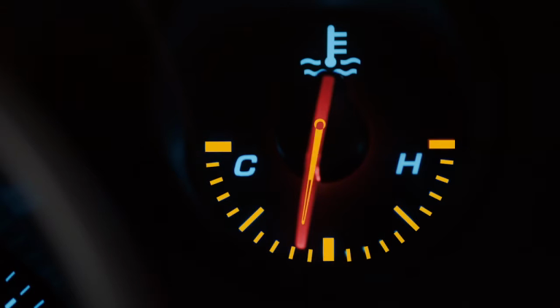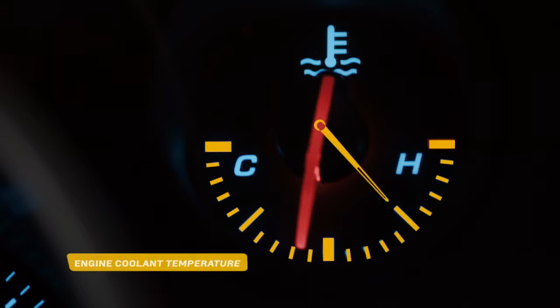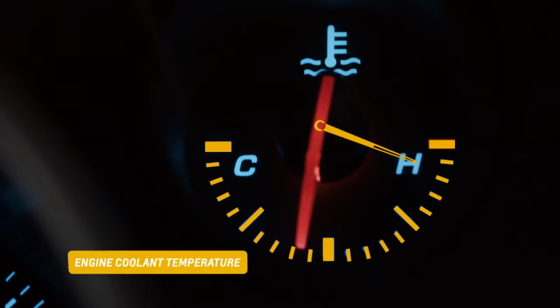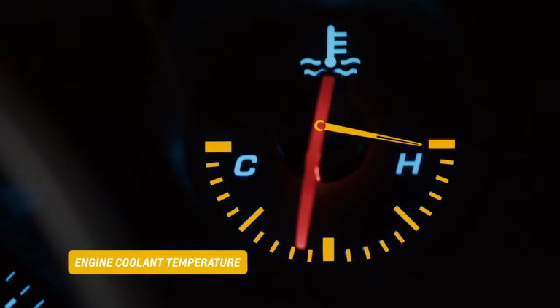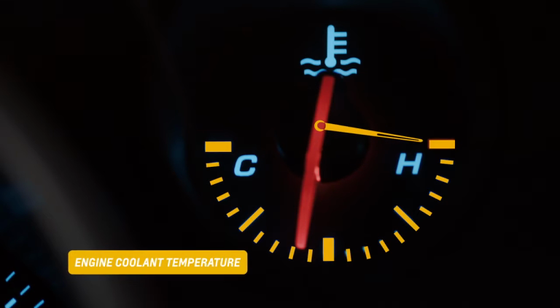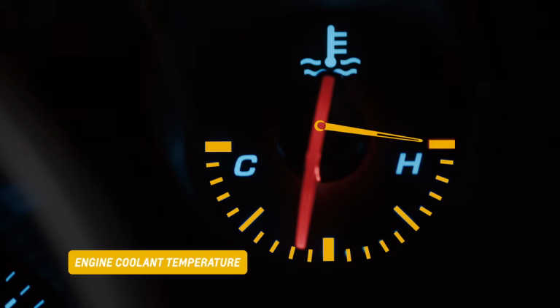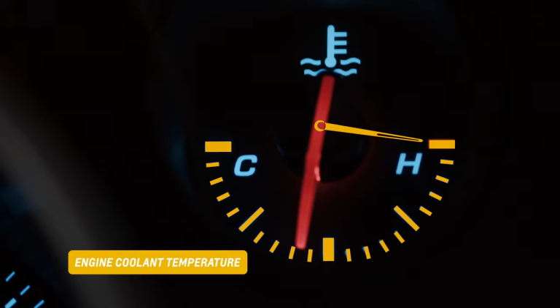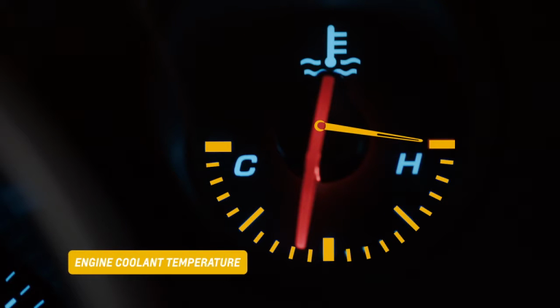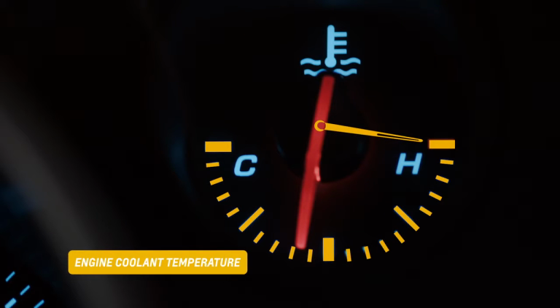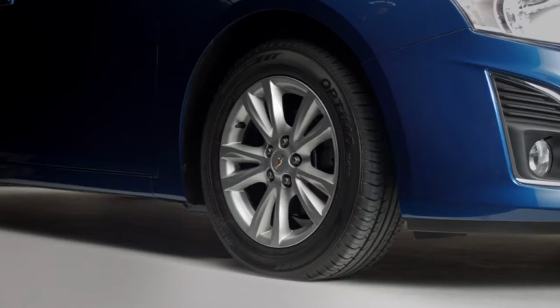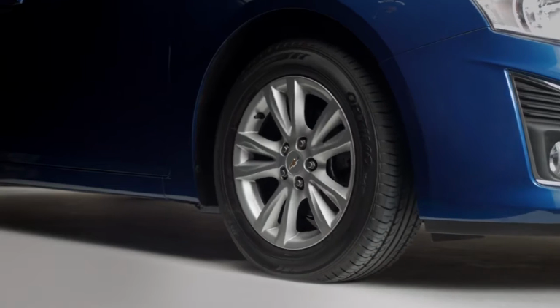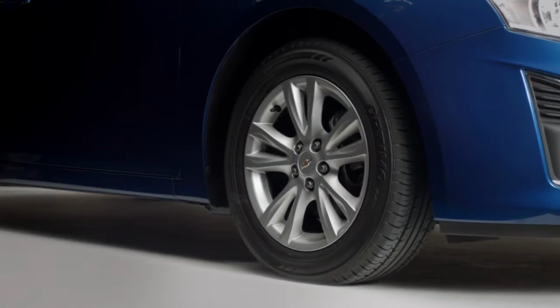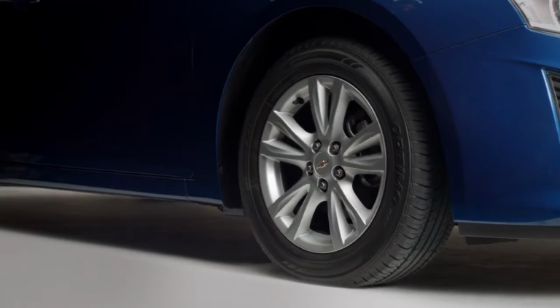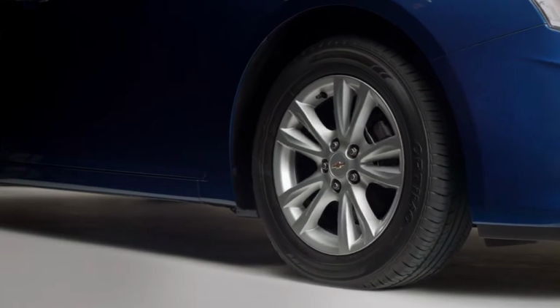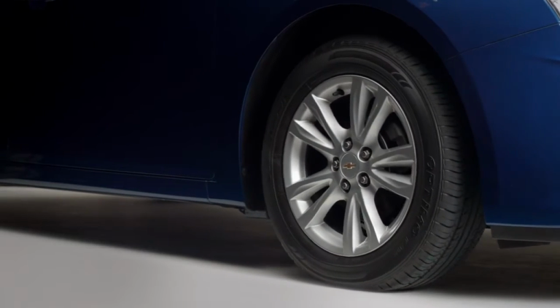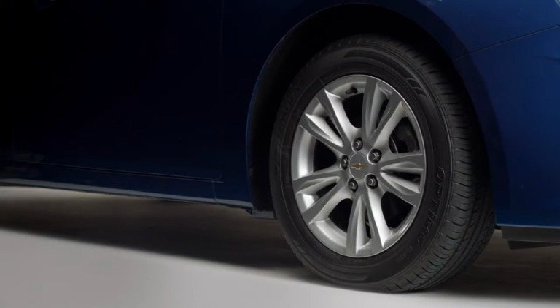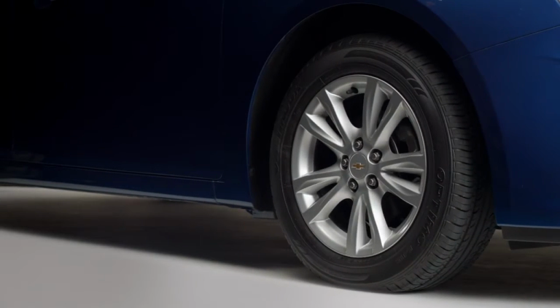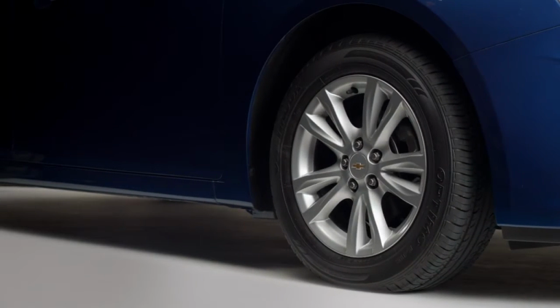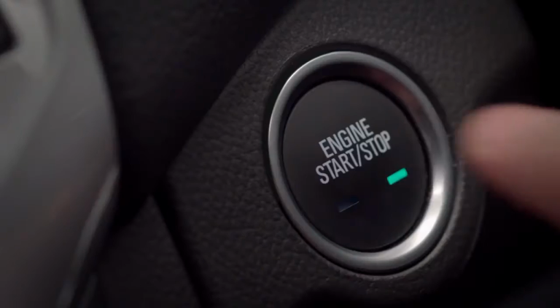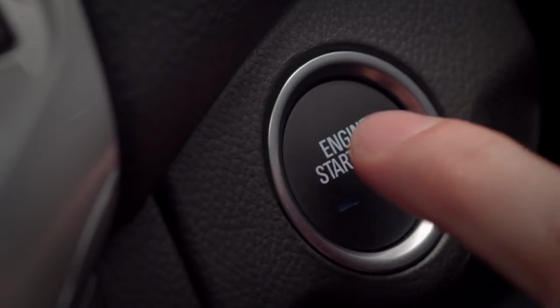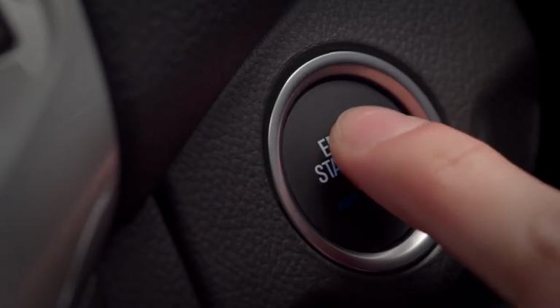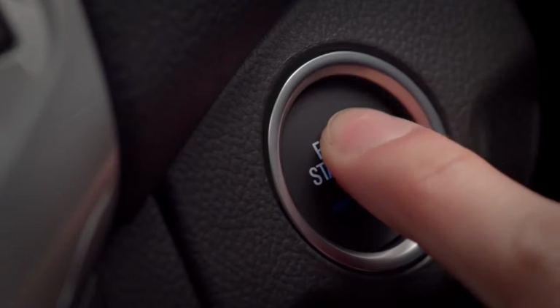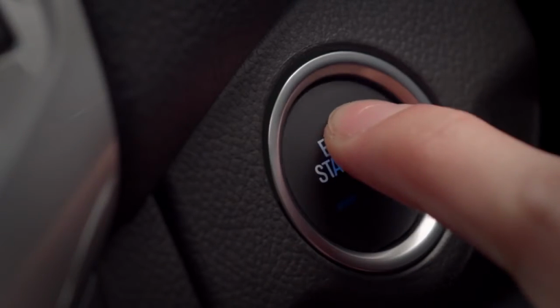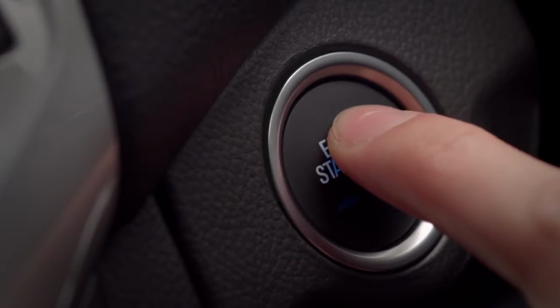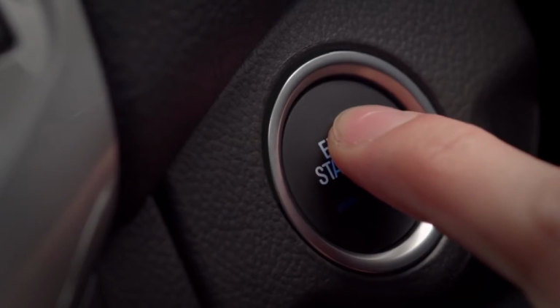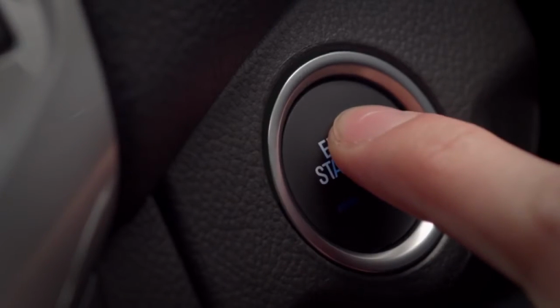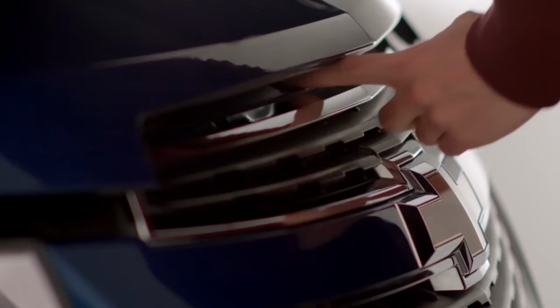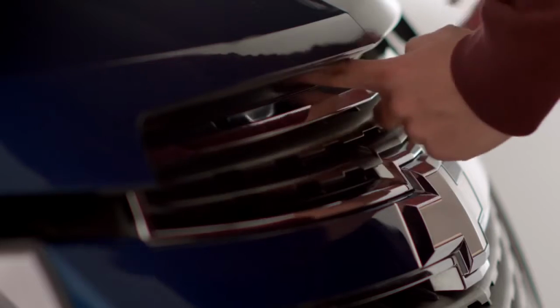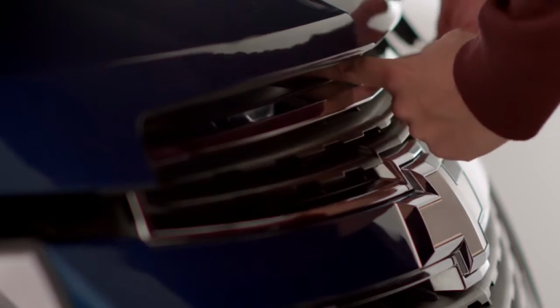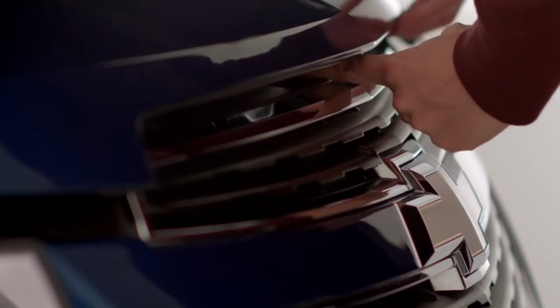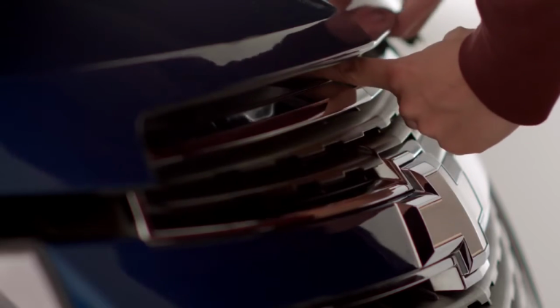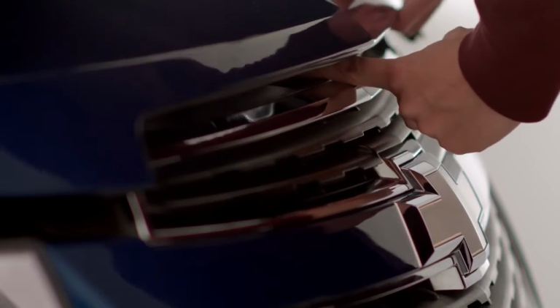This tells you when your engine is too hot. Pull over and turn off the ignition if the needle climbs into the red zone.